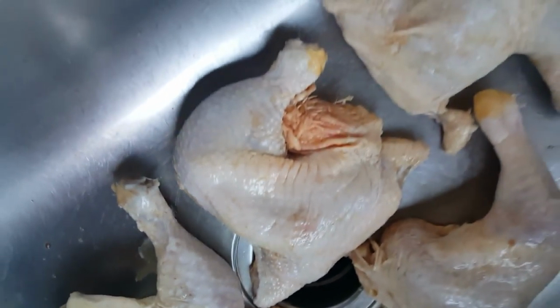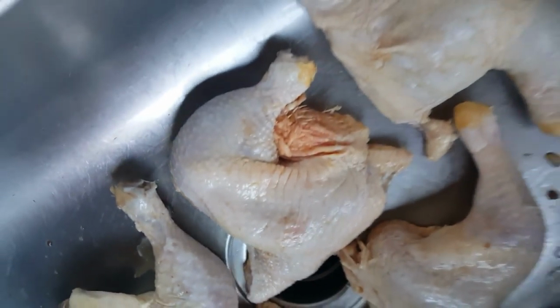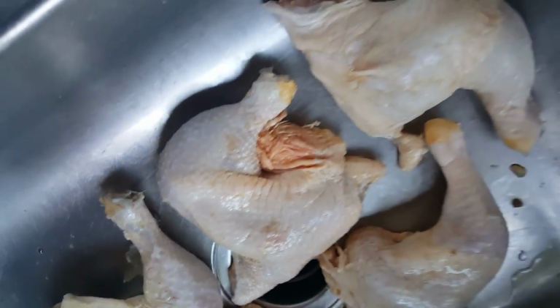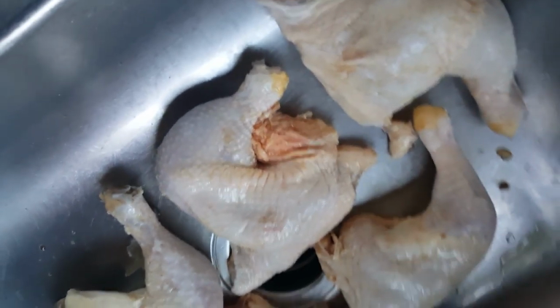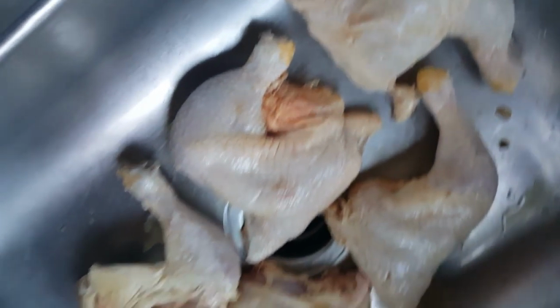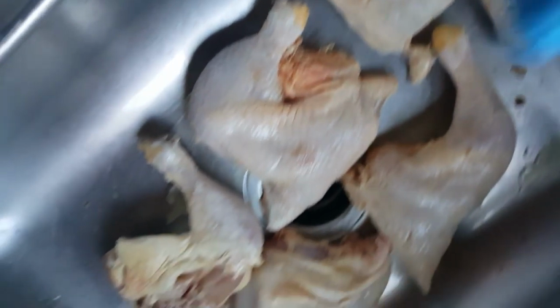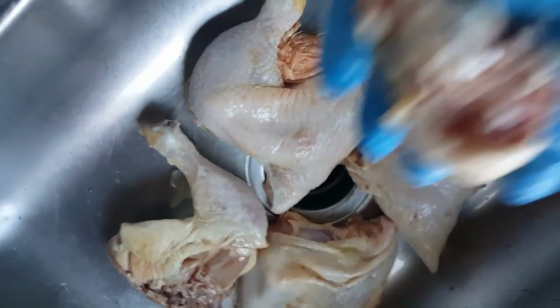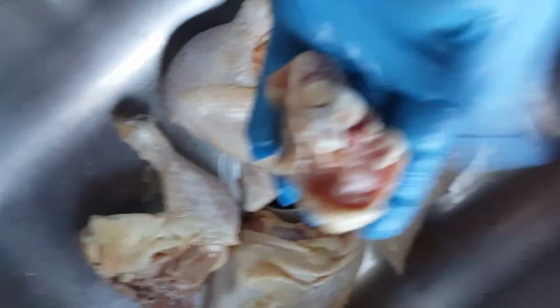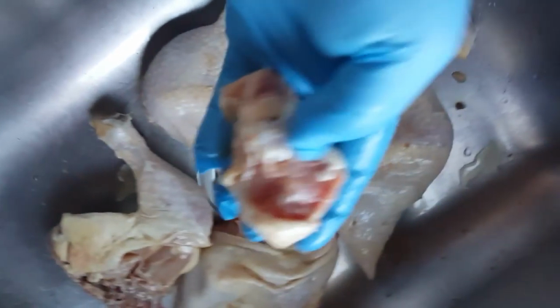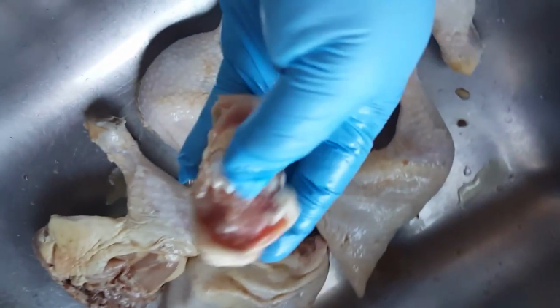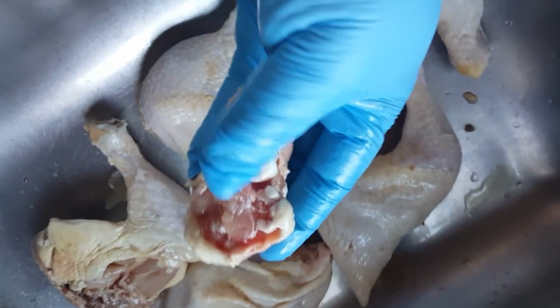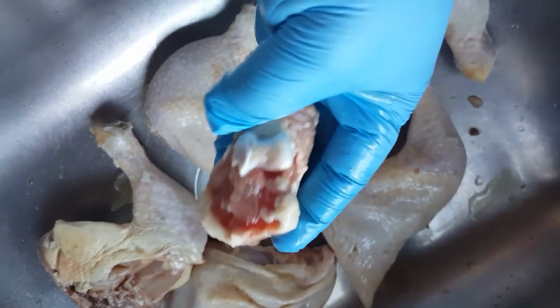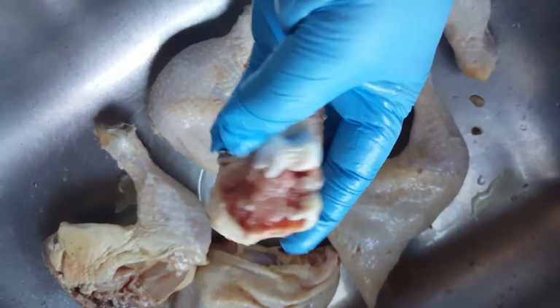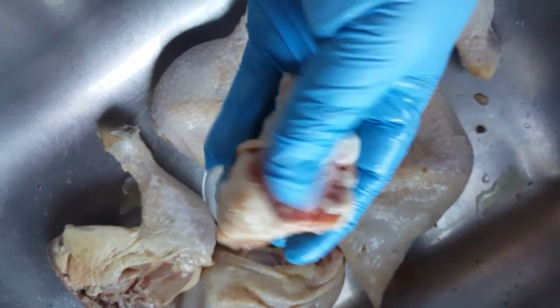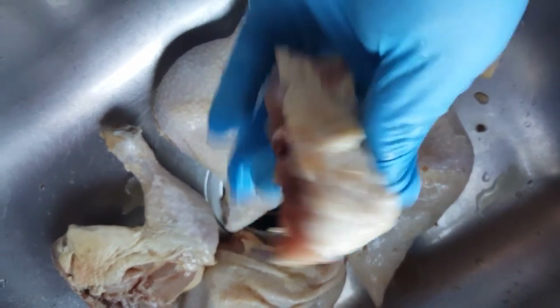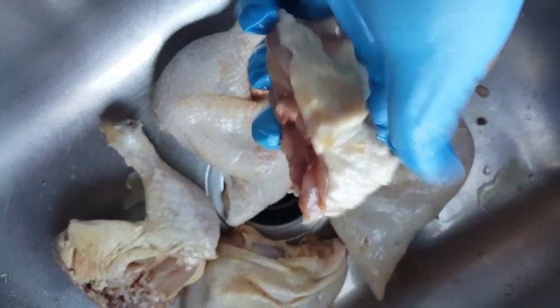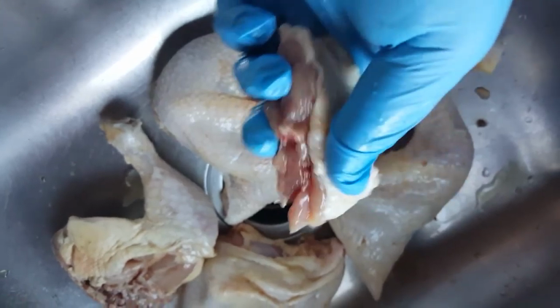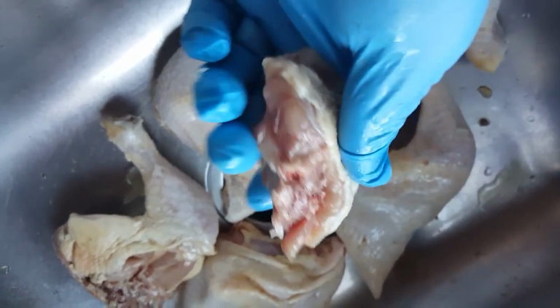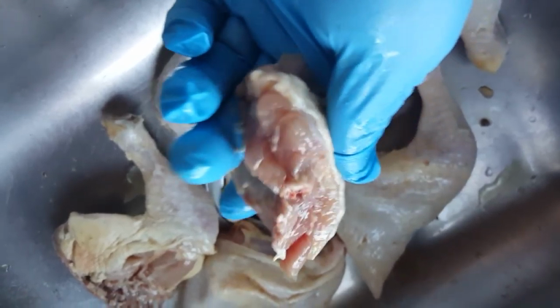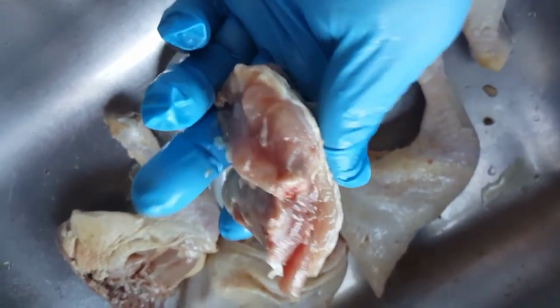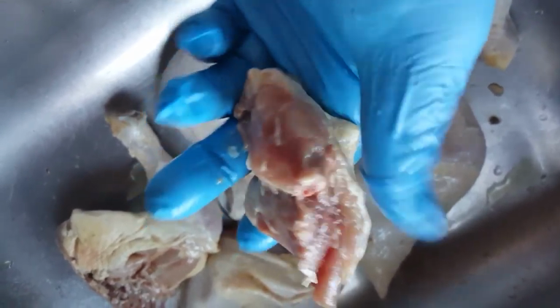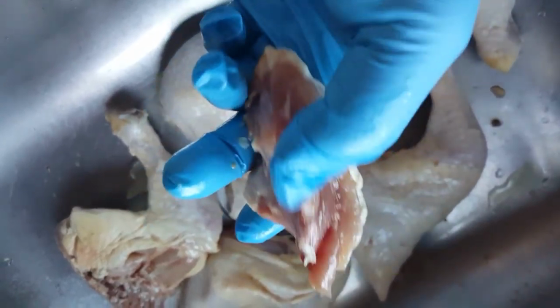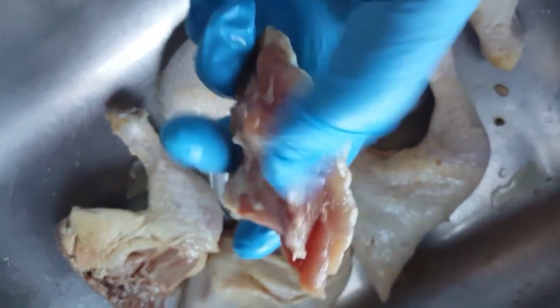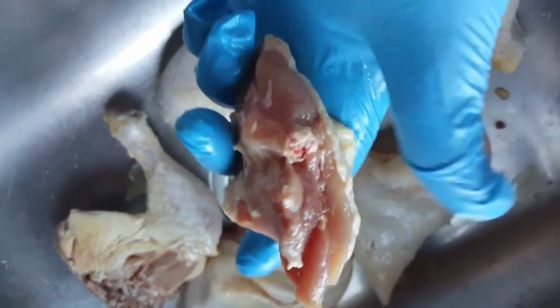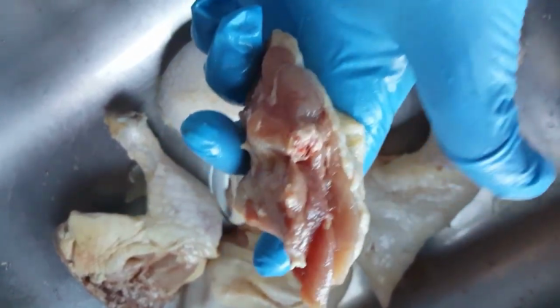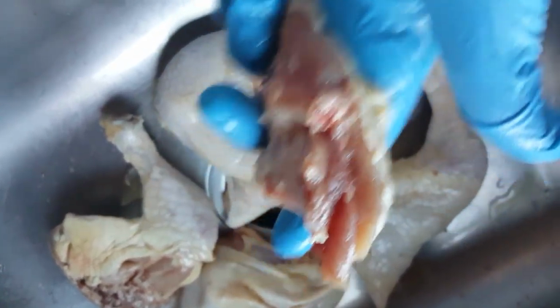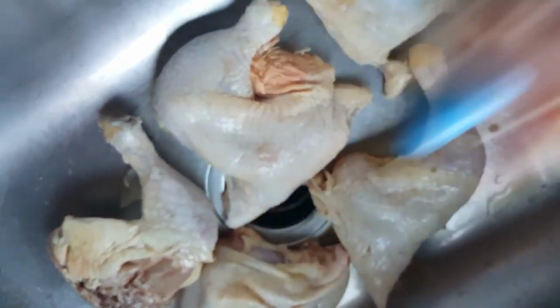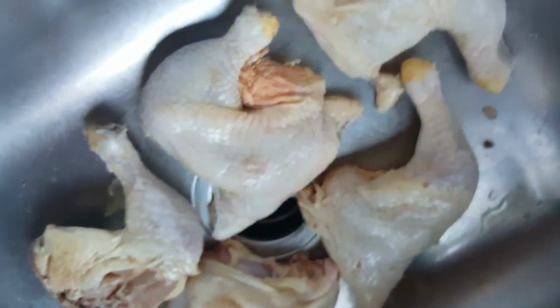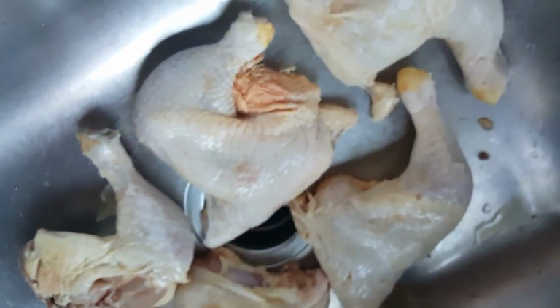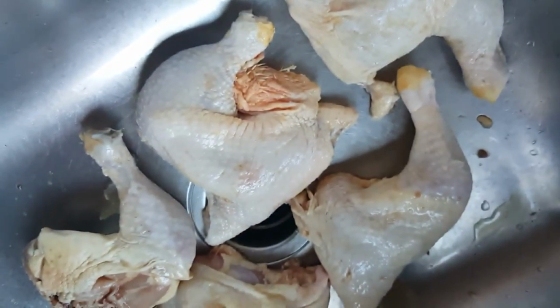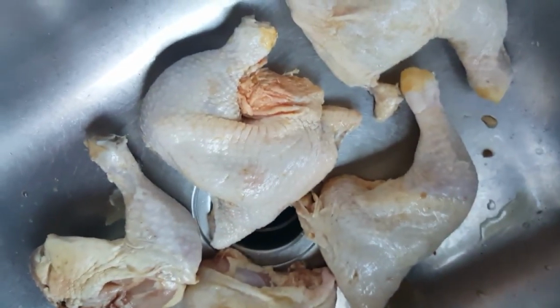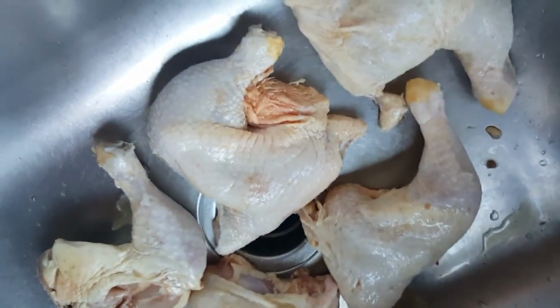So I just take that and I cut it into chunks. You see how the bone is cut?